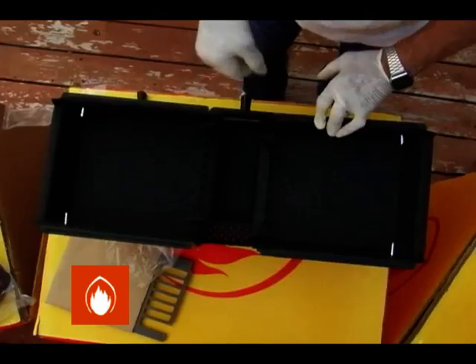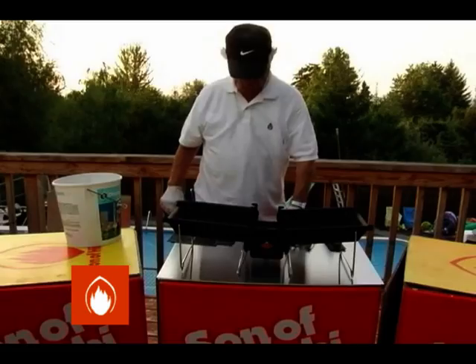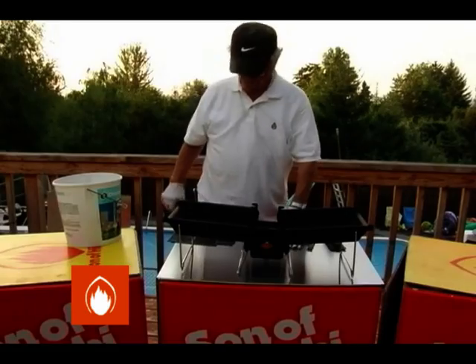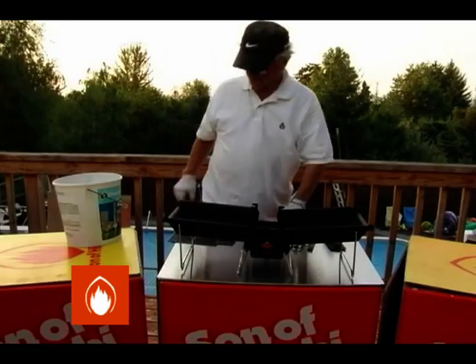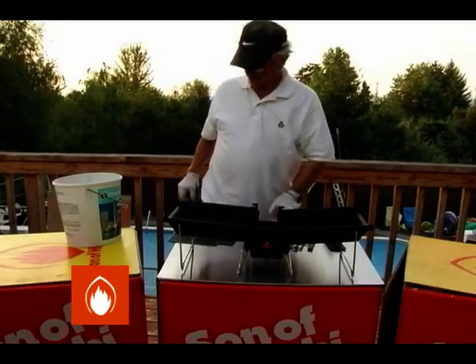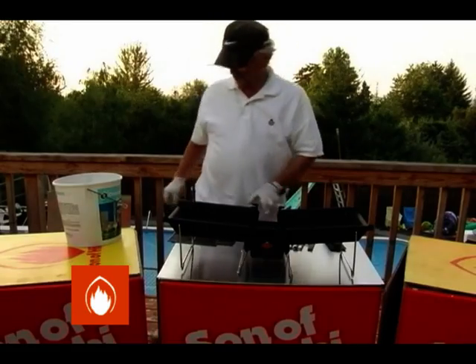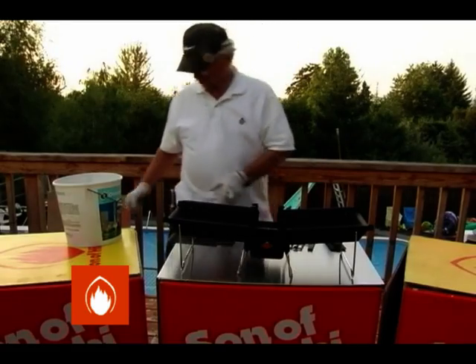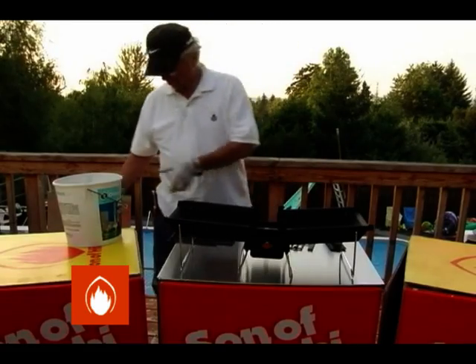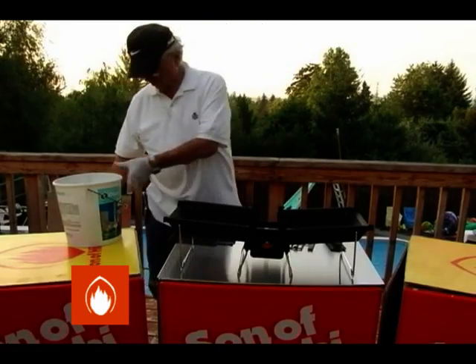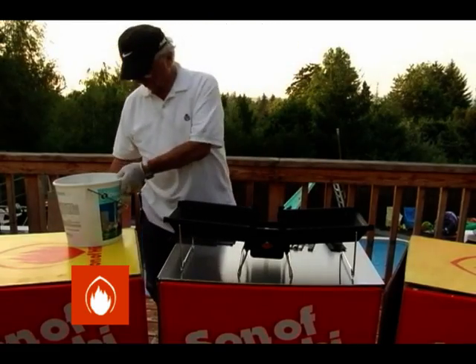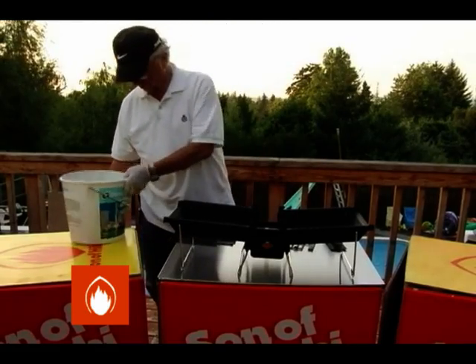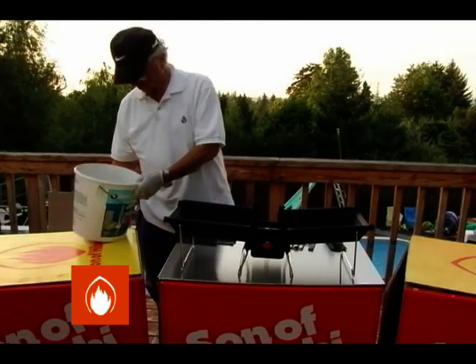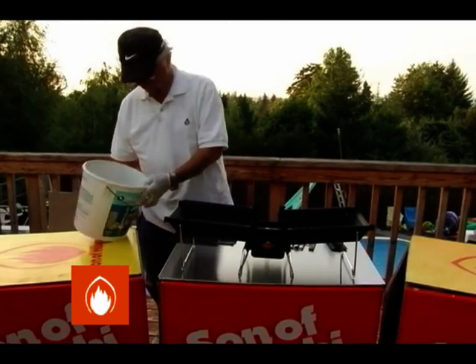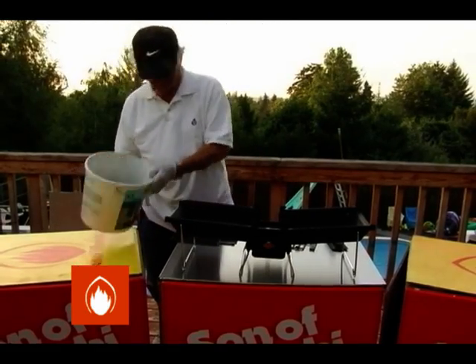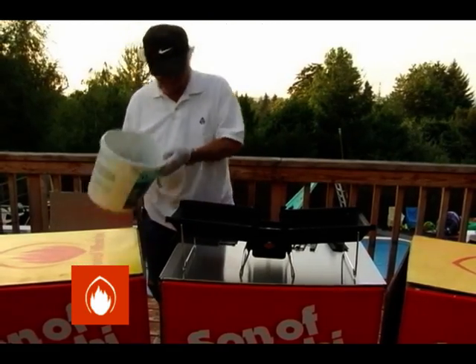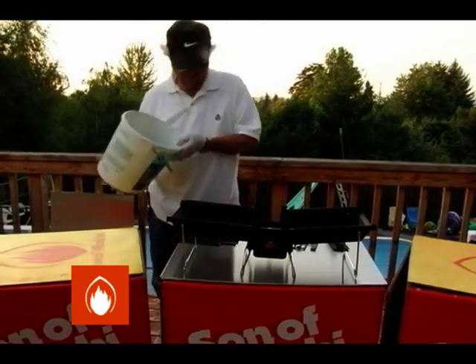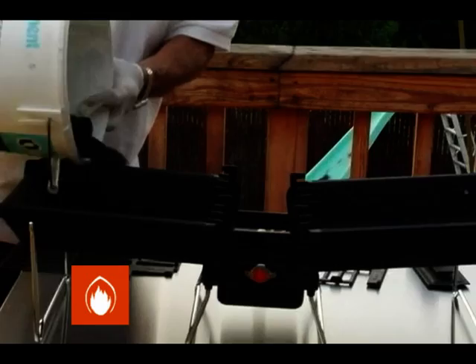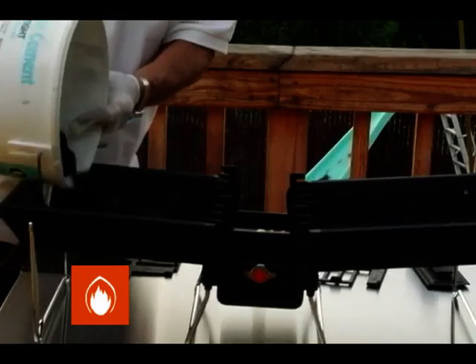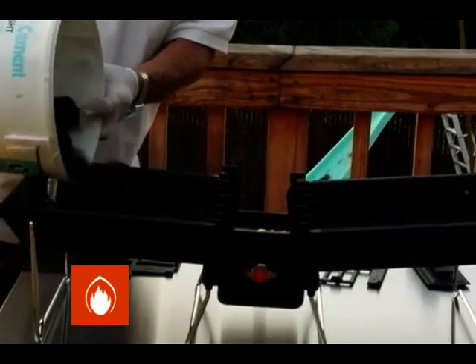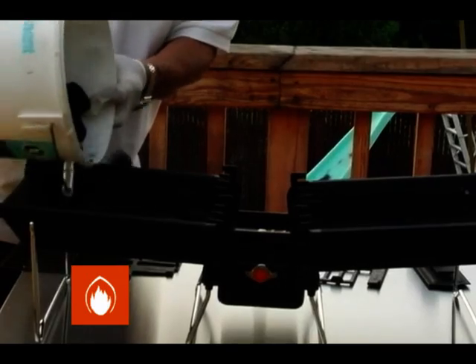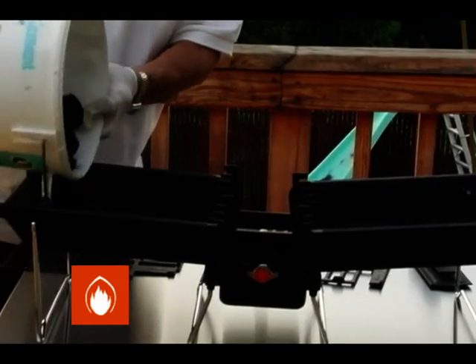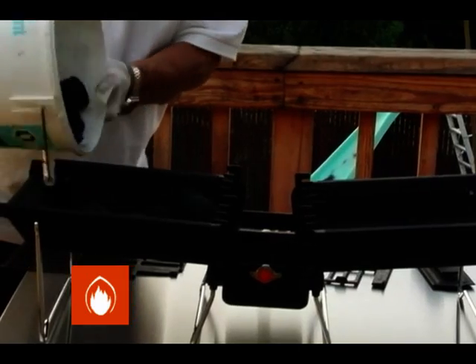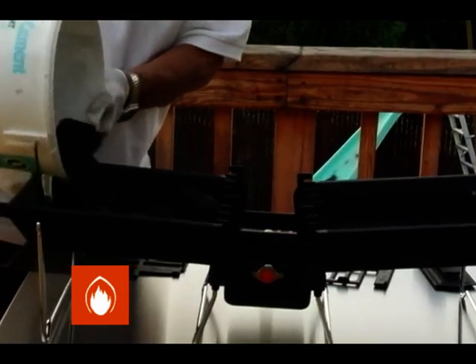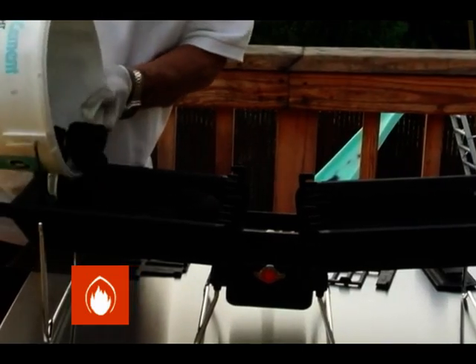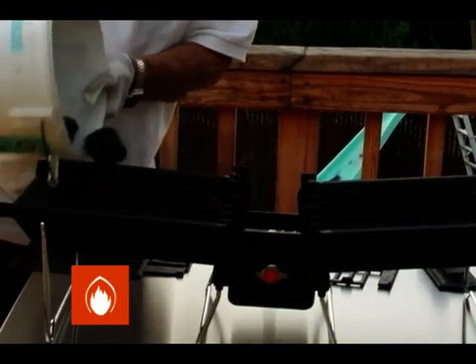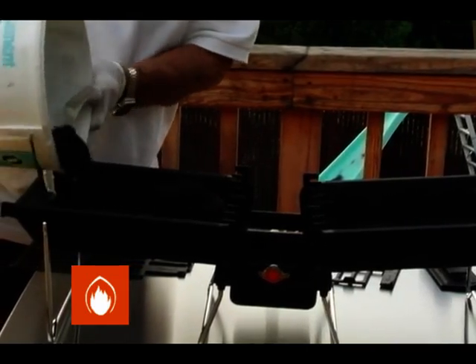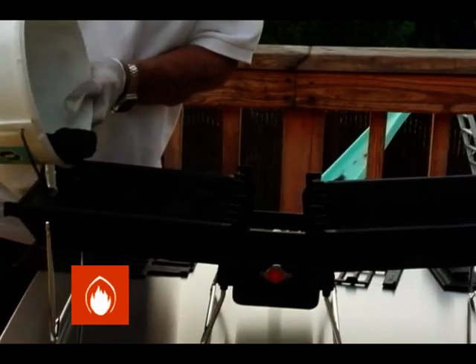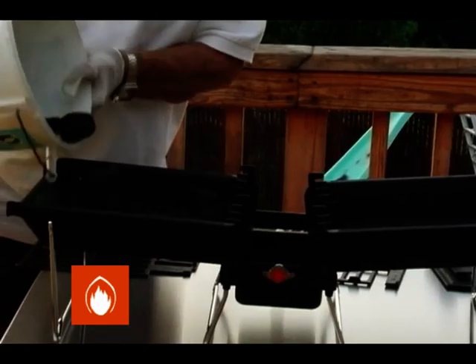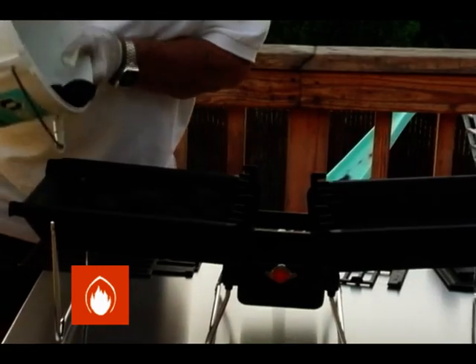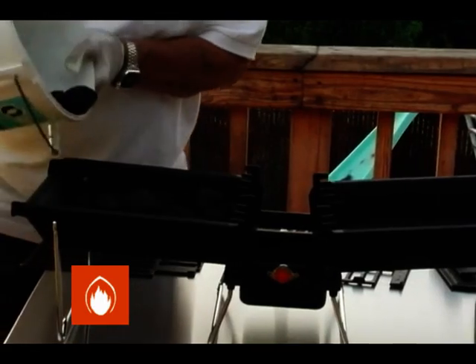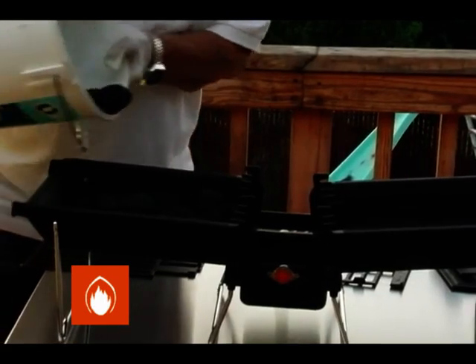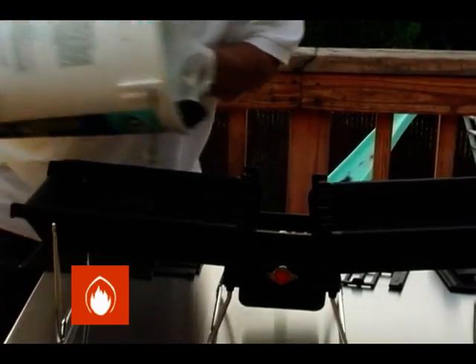Now that you have your grill put together, it's time to fire it up. First, fill both sides of the grill with a layer of charcoal.